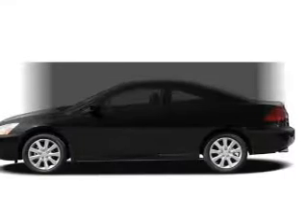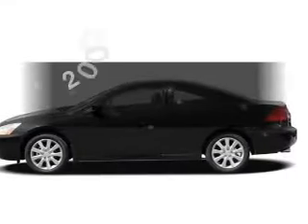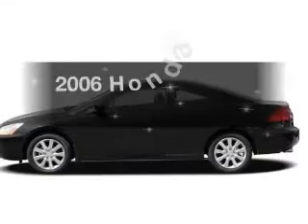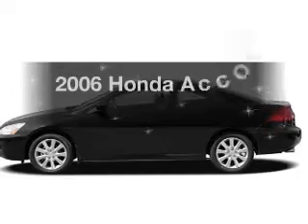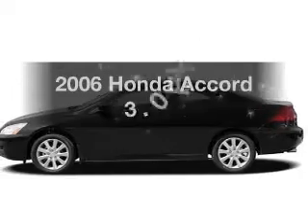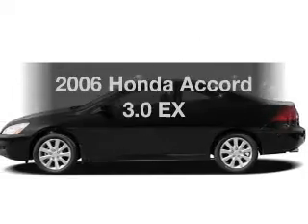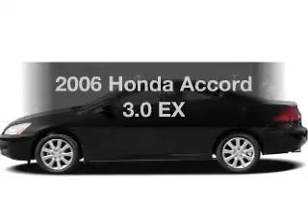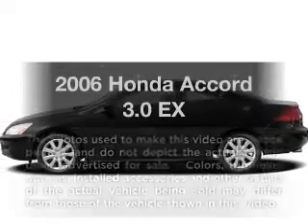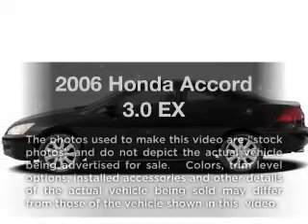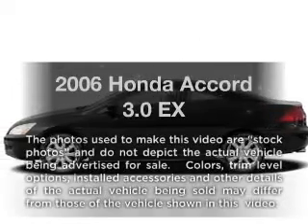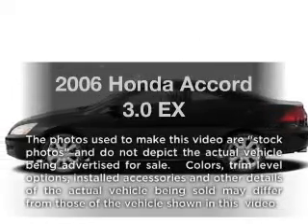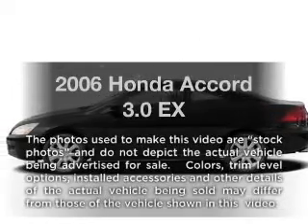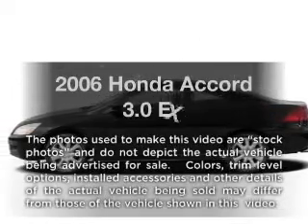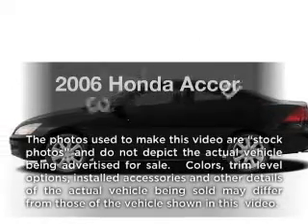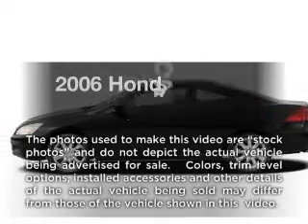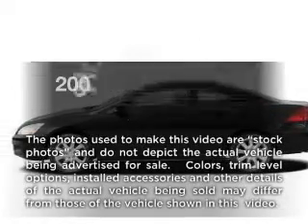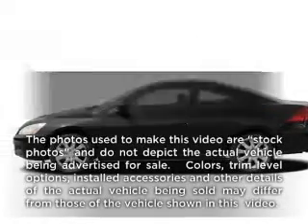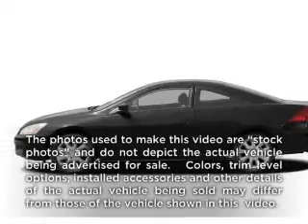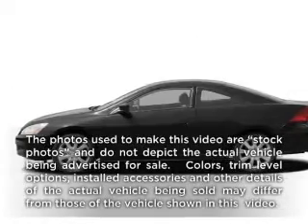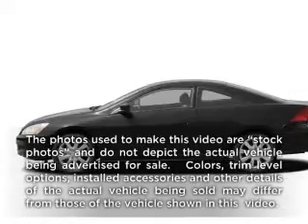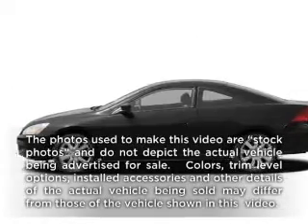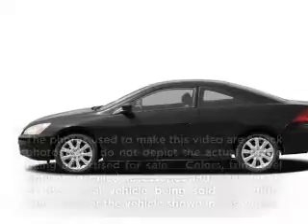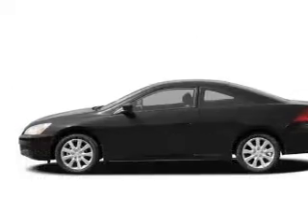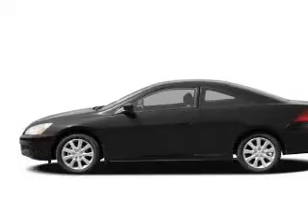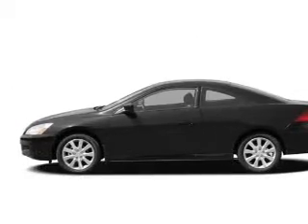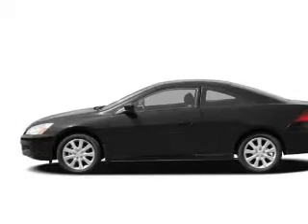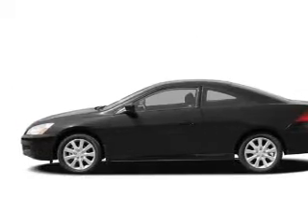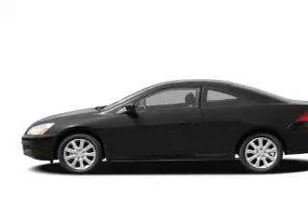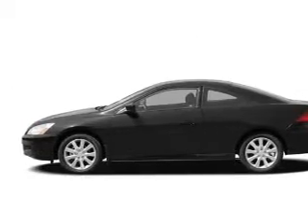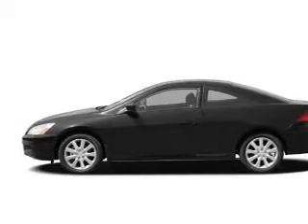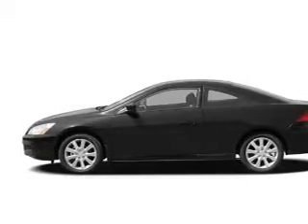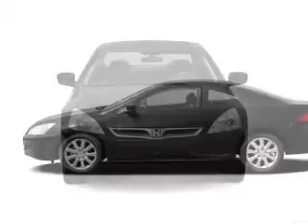Presenting the 2006 Honda Accord. If you're looking for a first-rate auto, this one could be yours today.